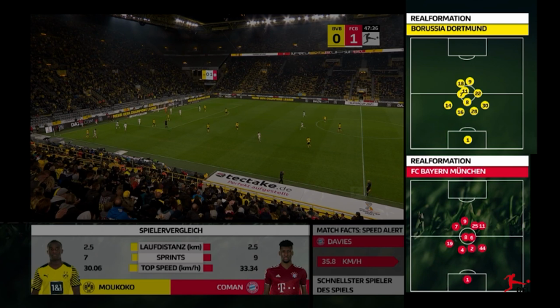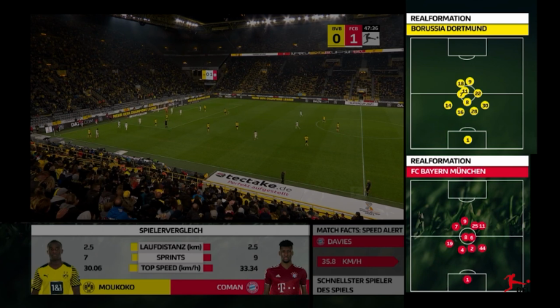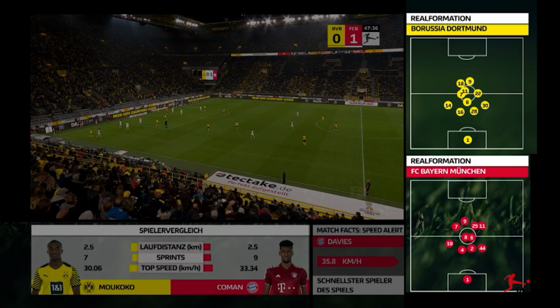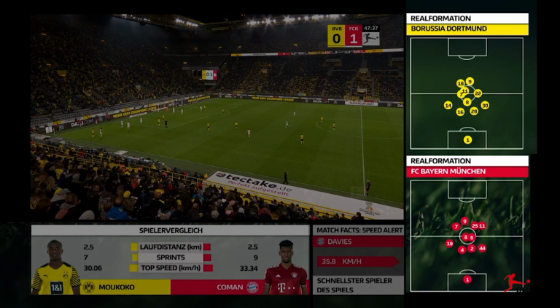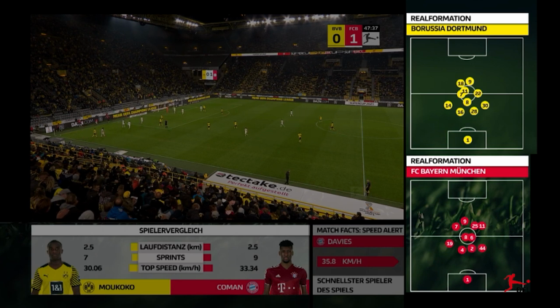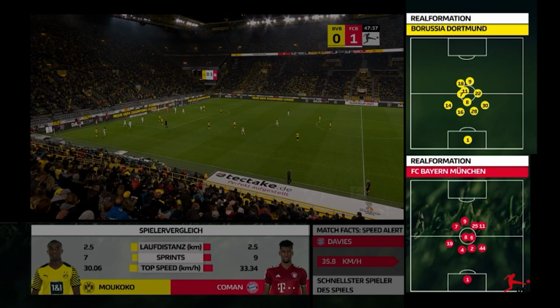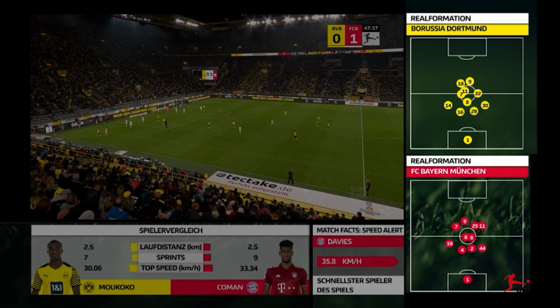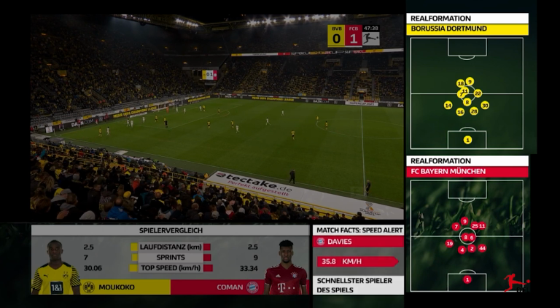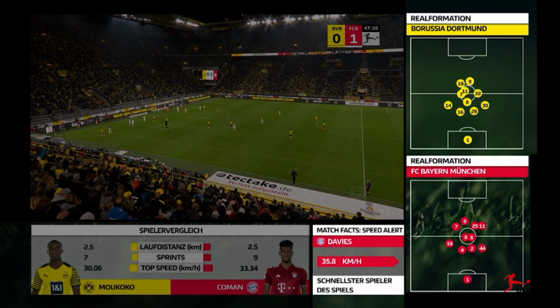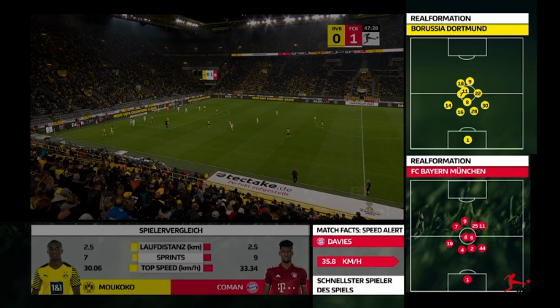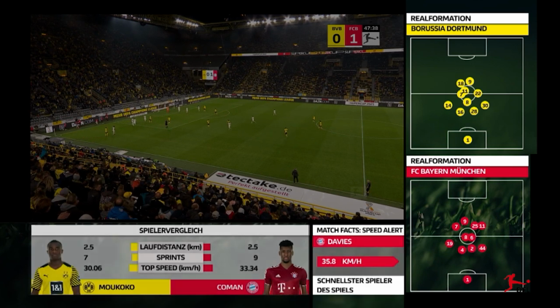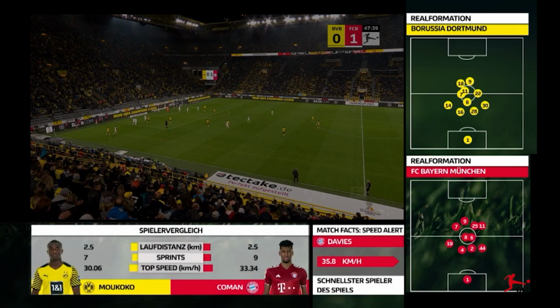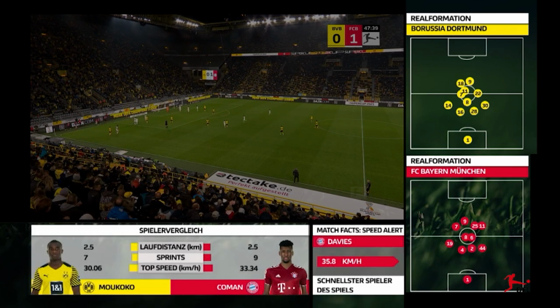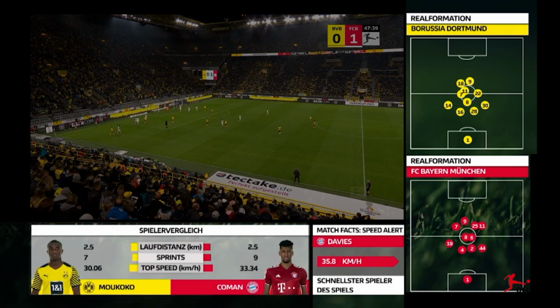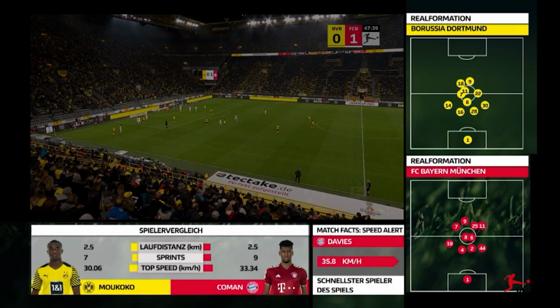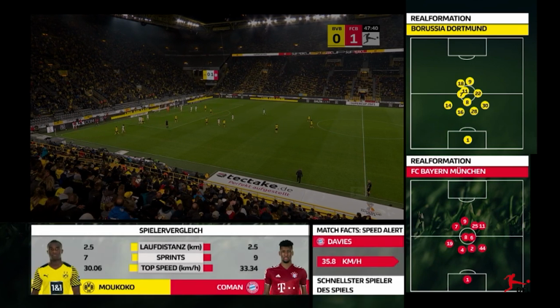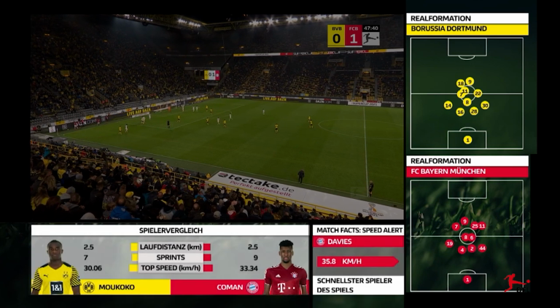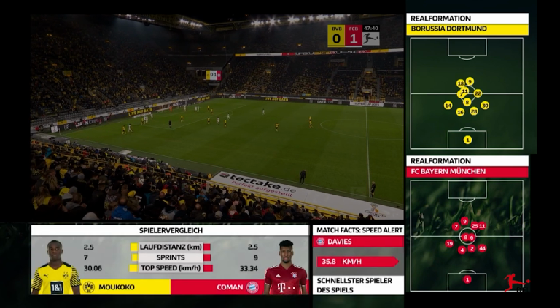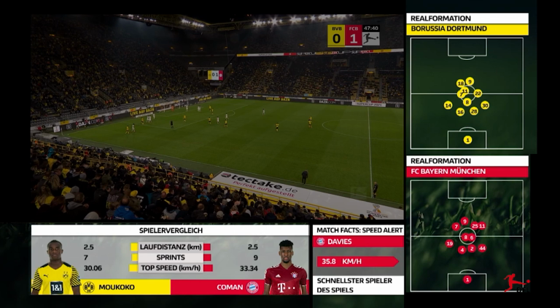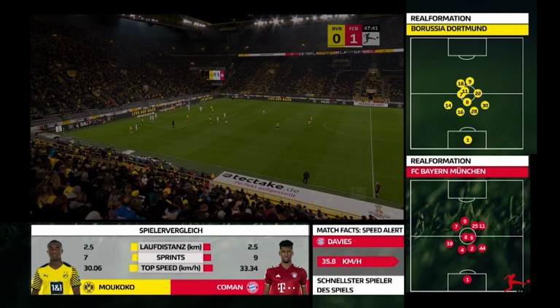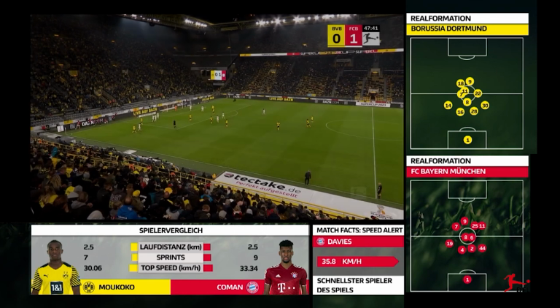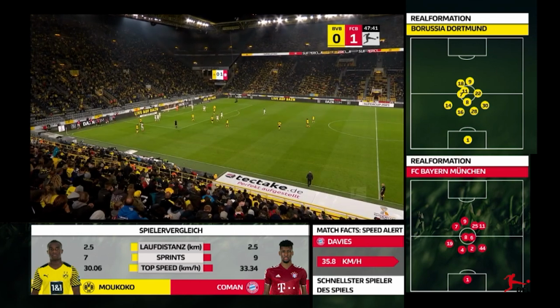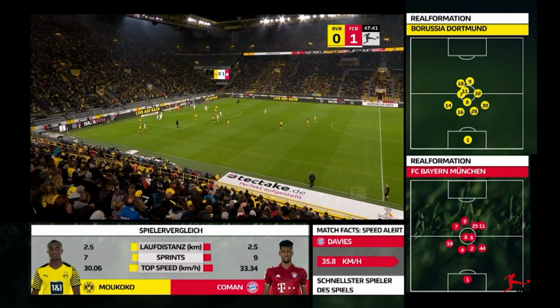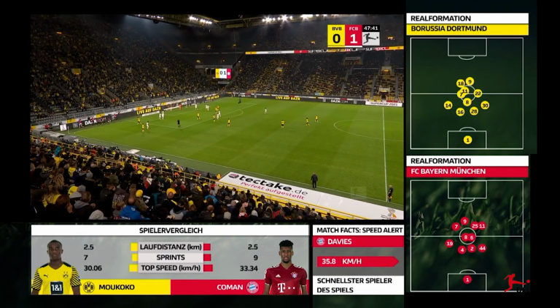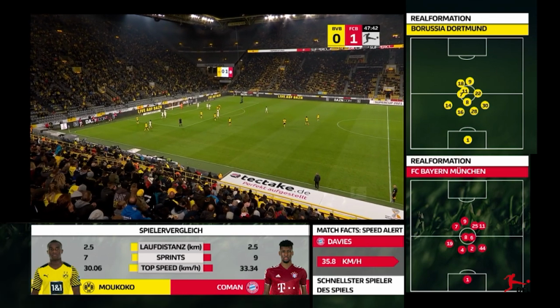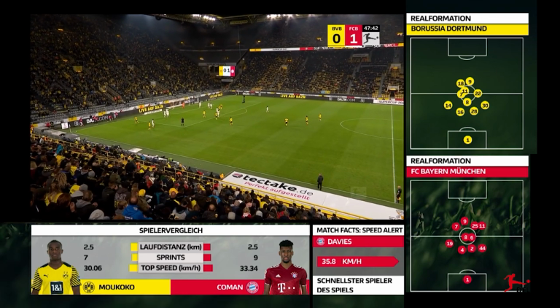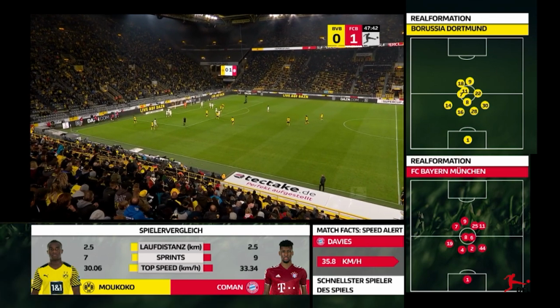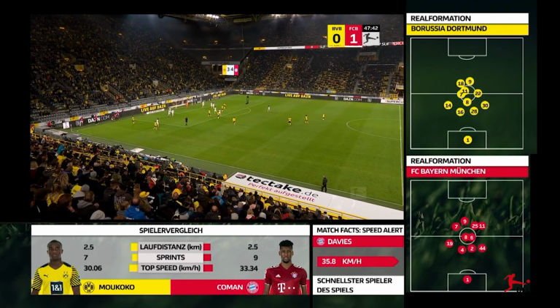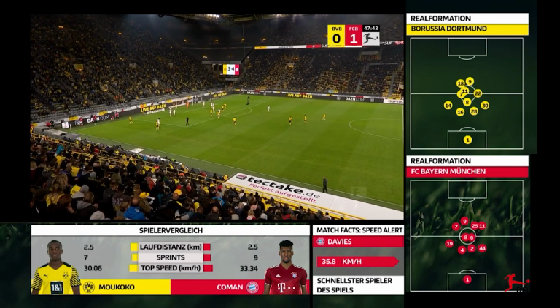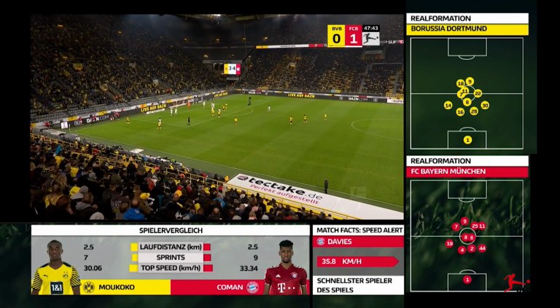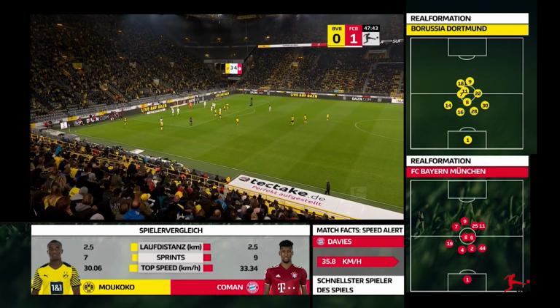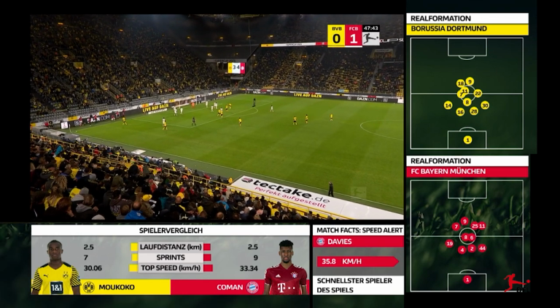The Super Cup 2021 as seen on Sky, for football fans with an eye for the fine tactical details.